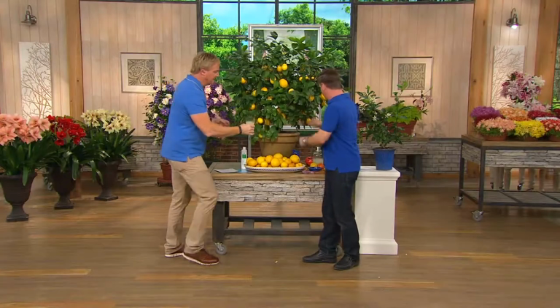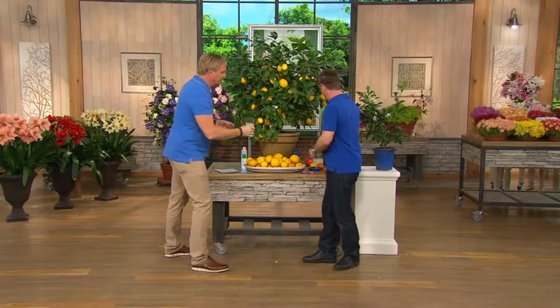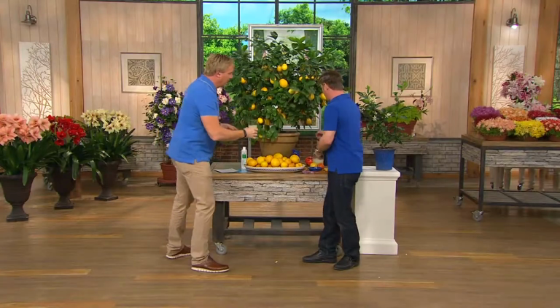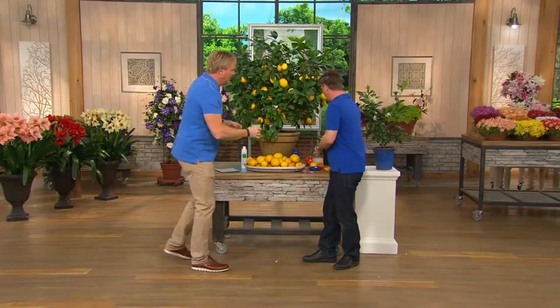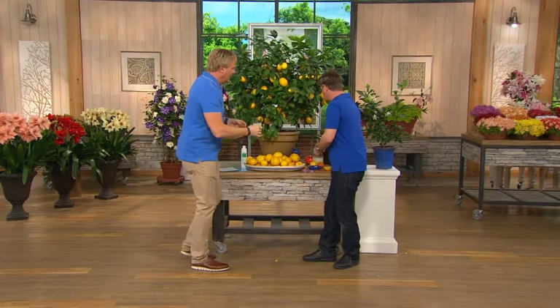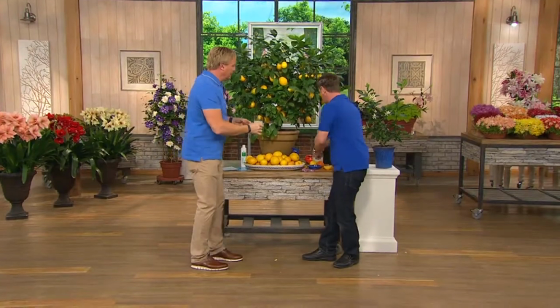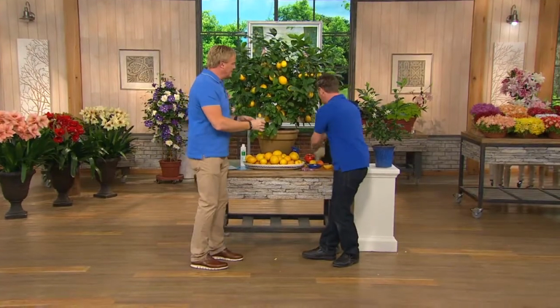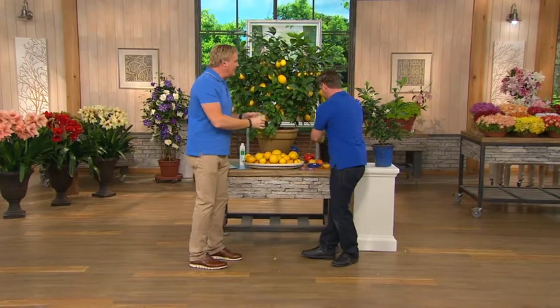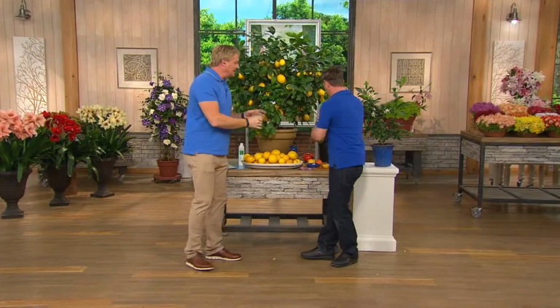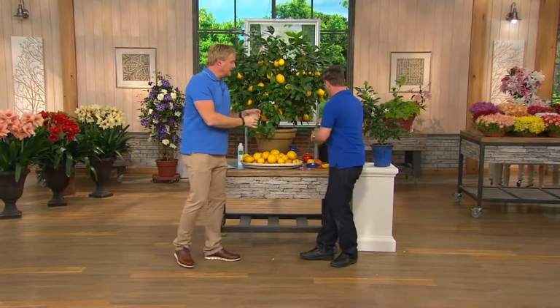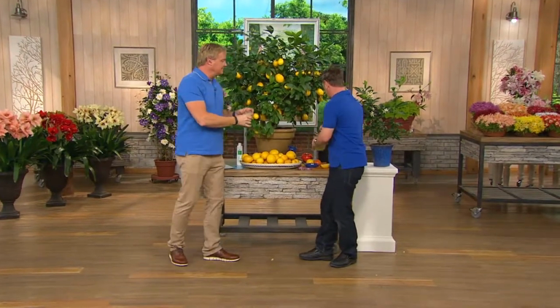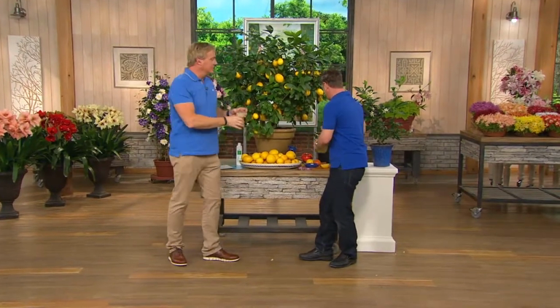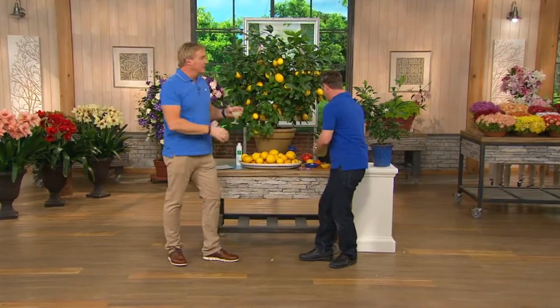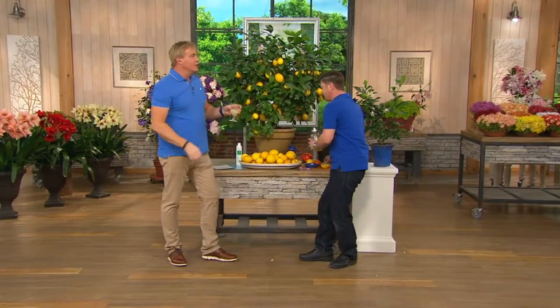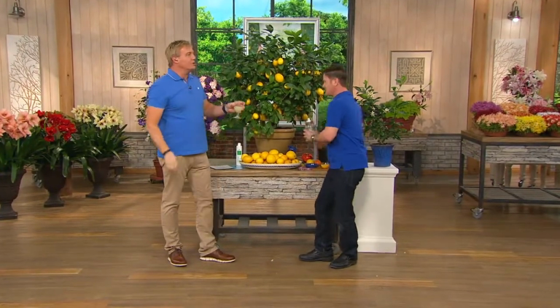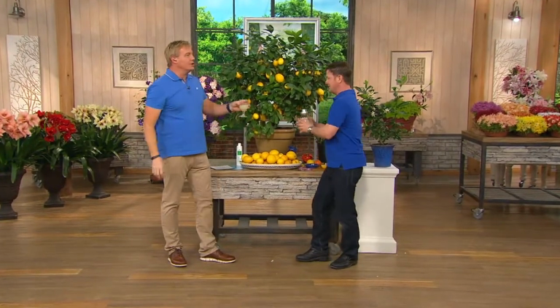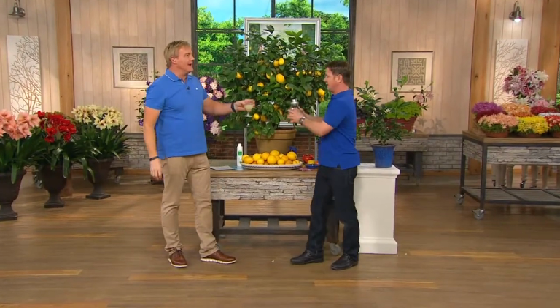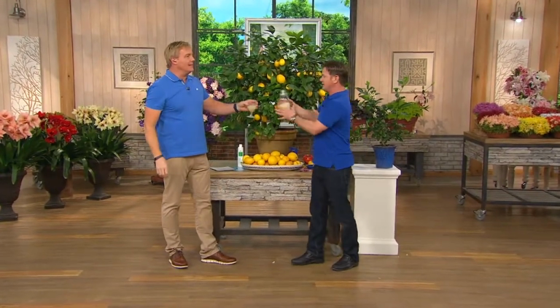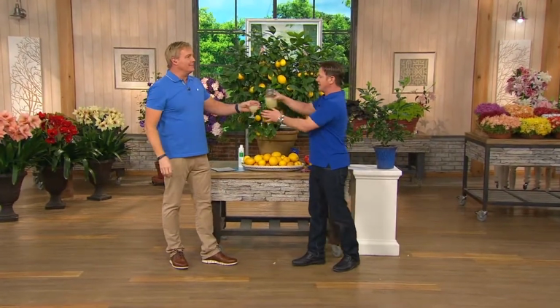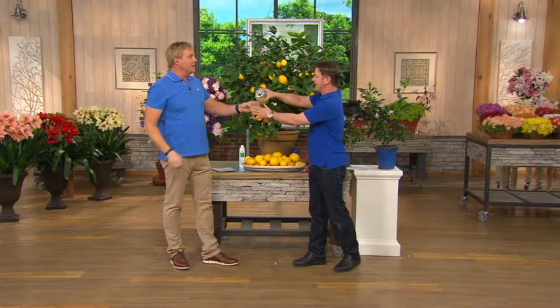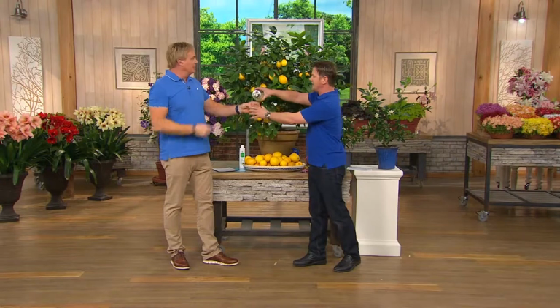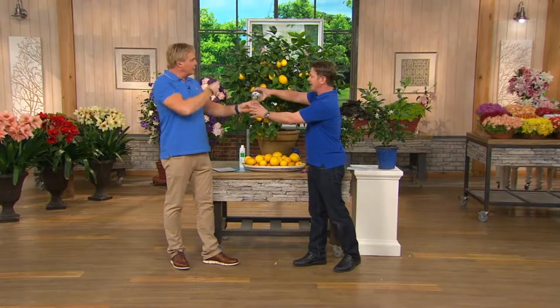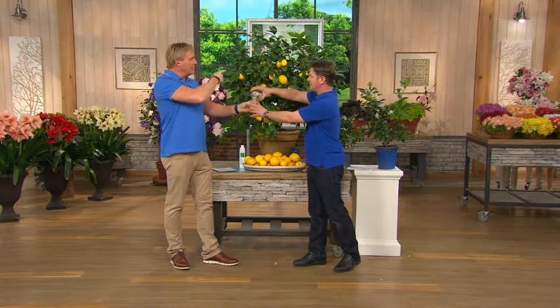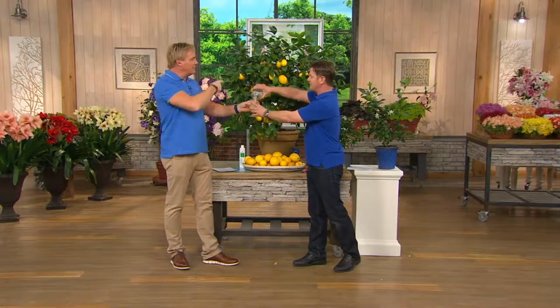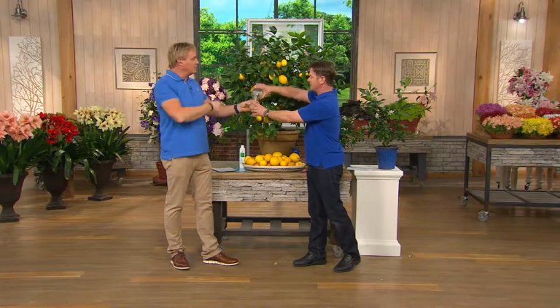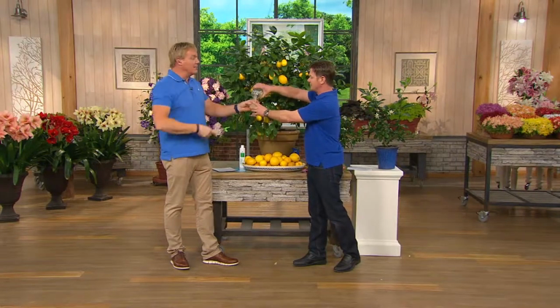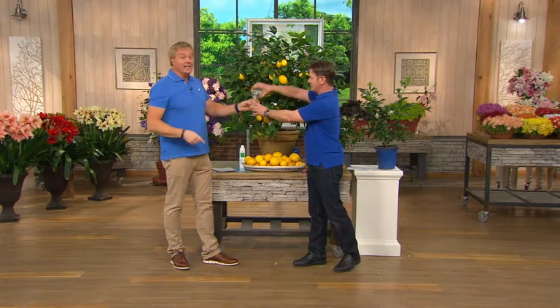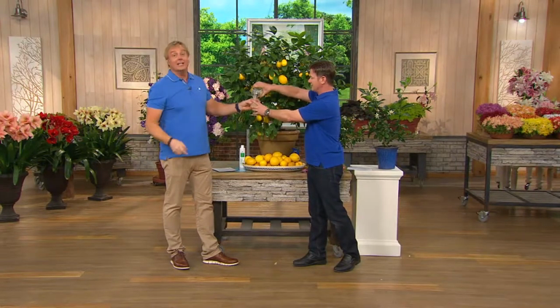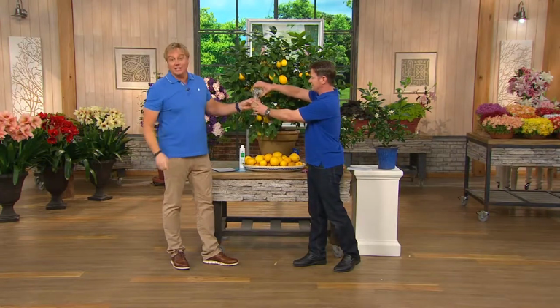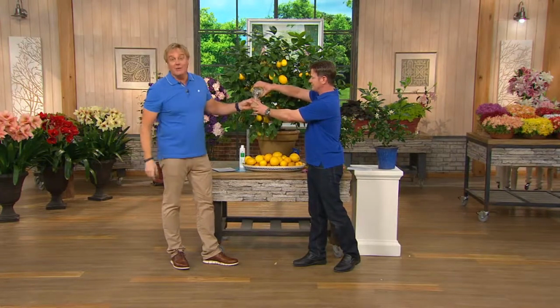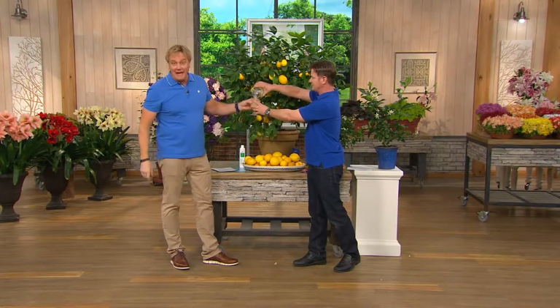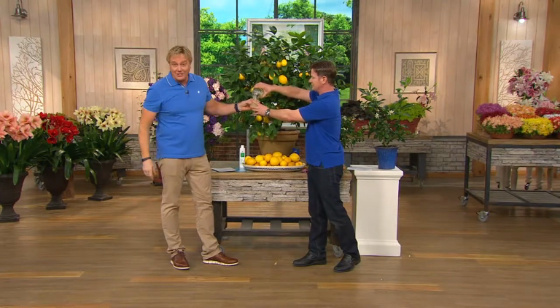You get your limes, that's fantastic. You get your lemons — no sugar added. And the lime, just right from the tree. Can you imagine?